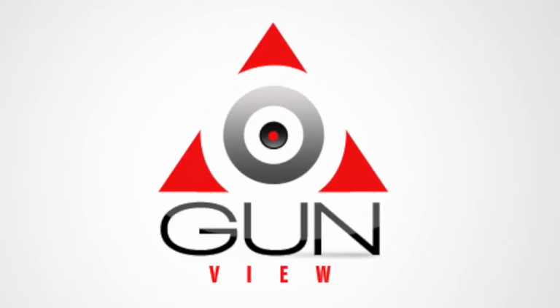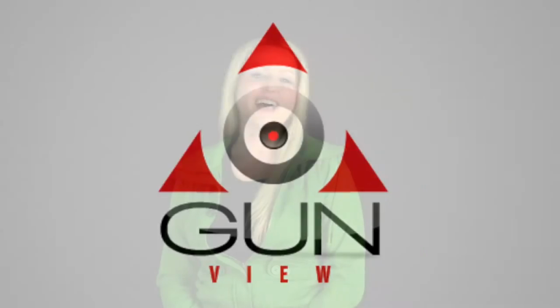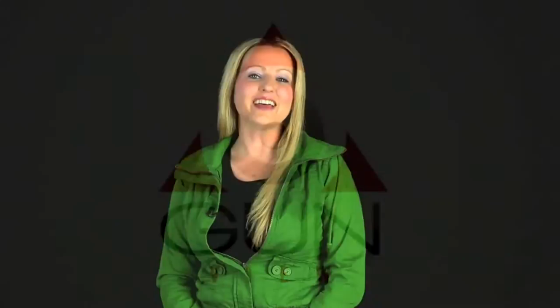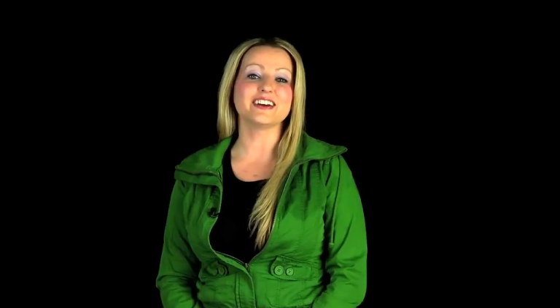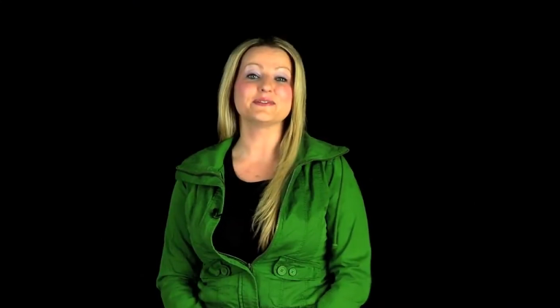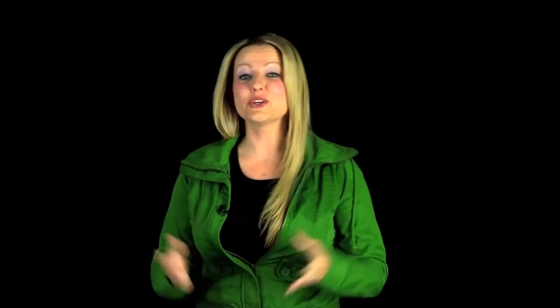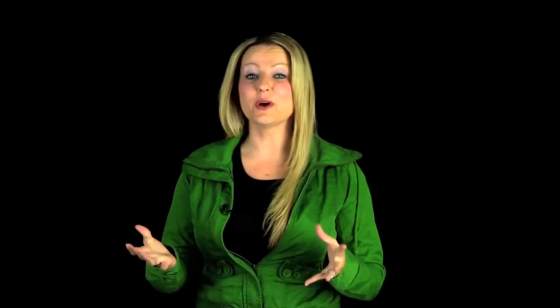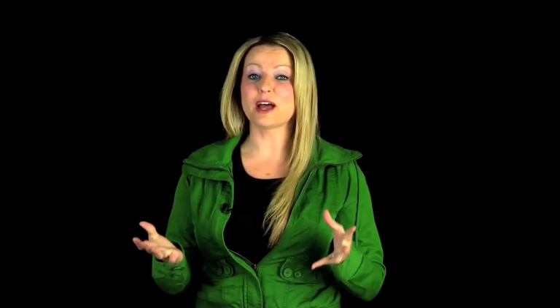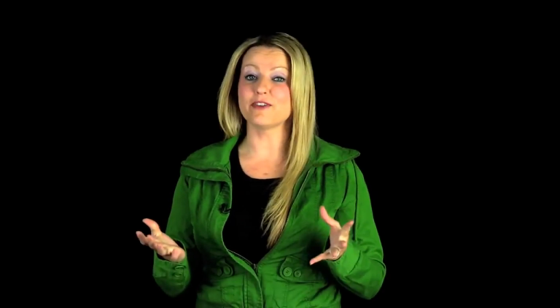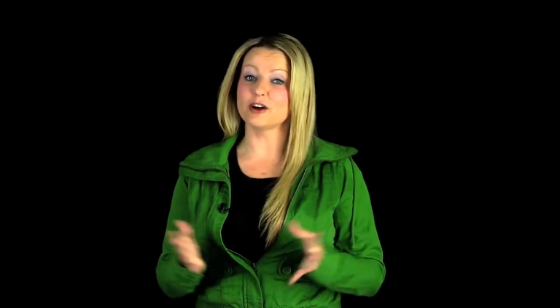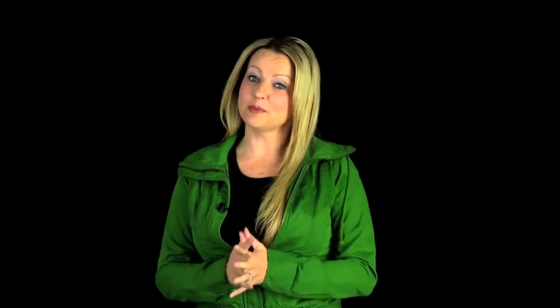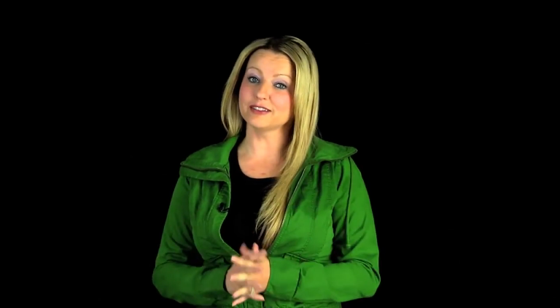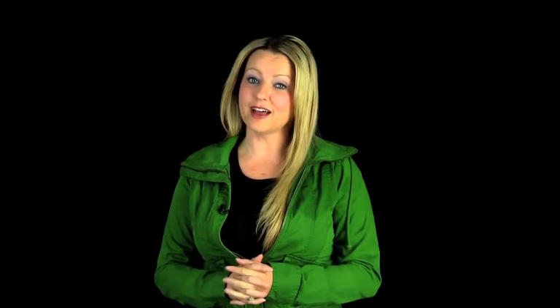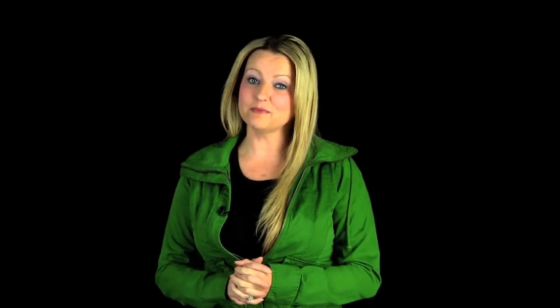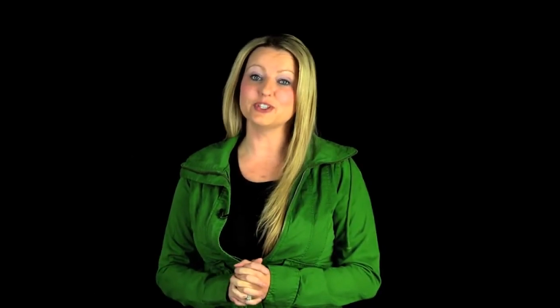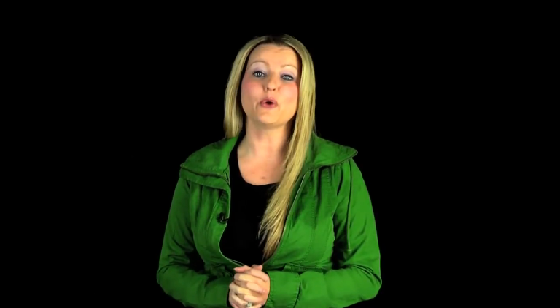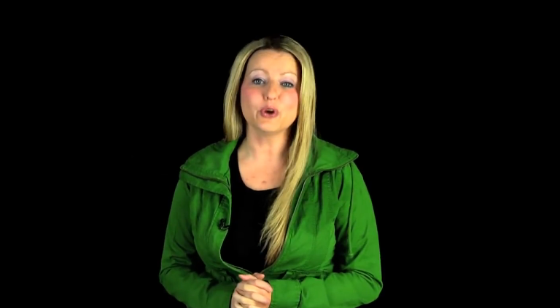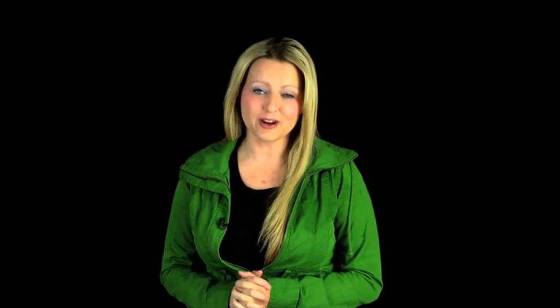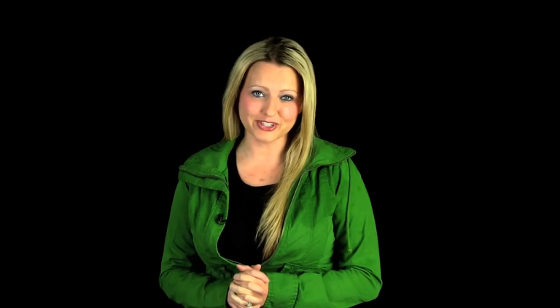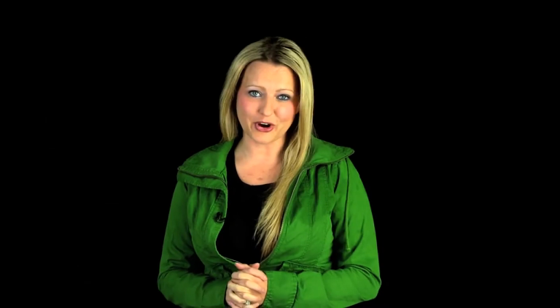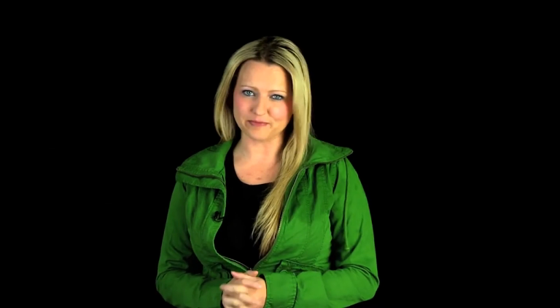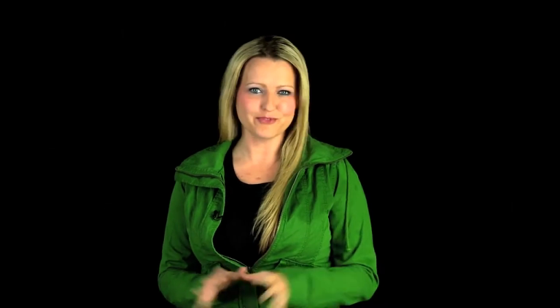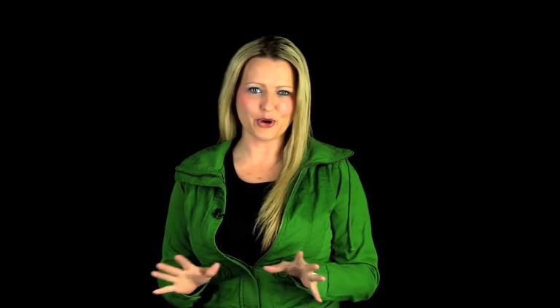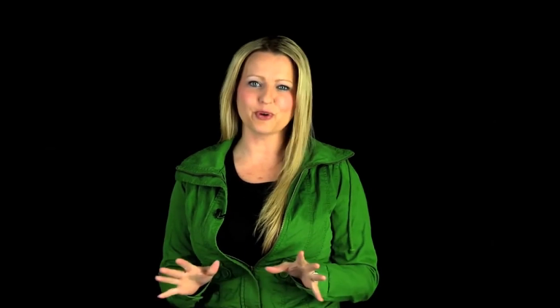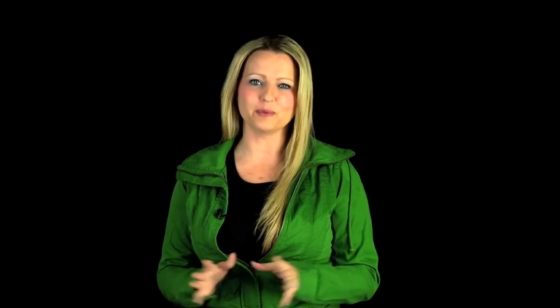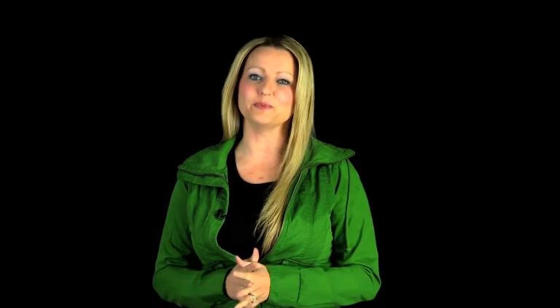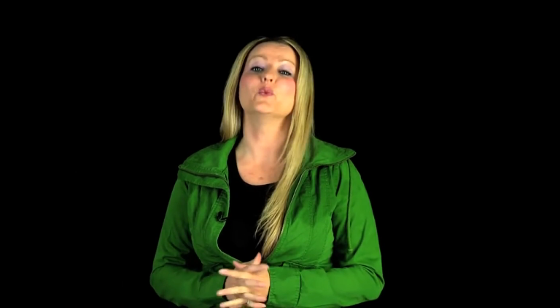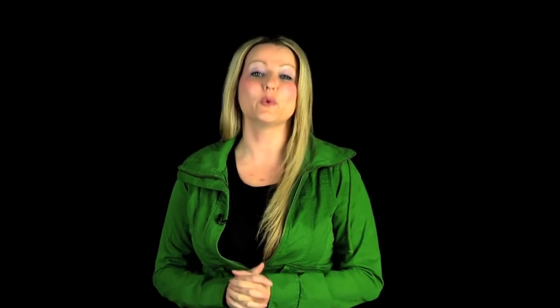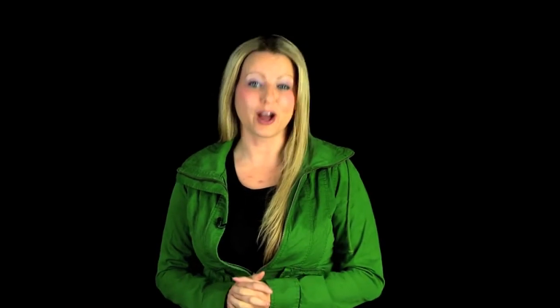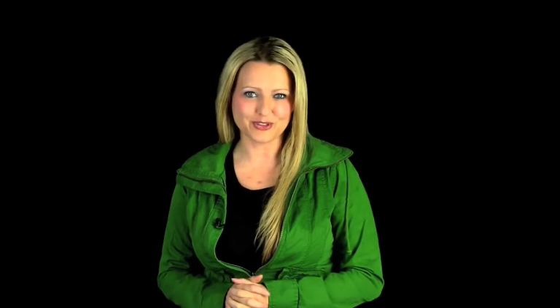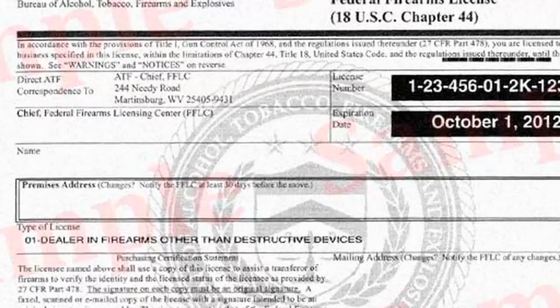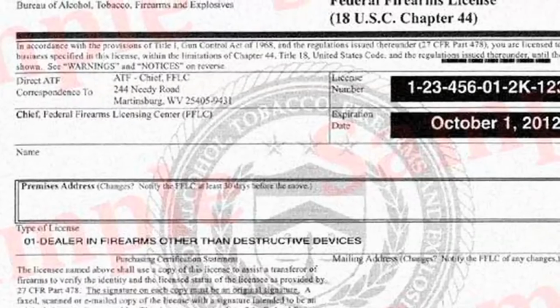Hi there. So you want to buy a firearm online but don't know where to start? No problem, we'll walk you through it.